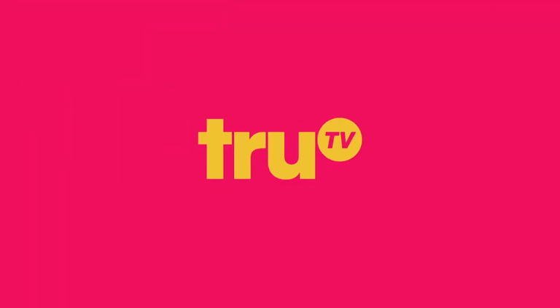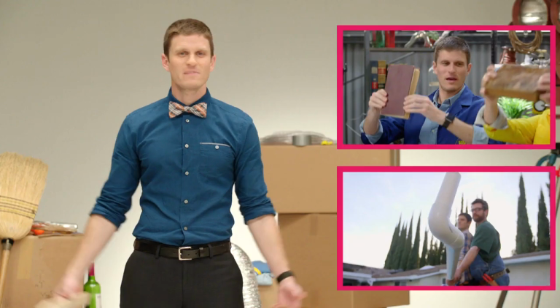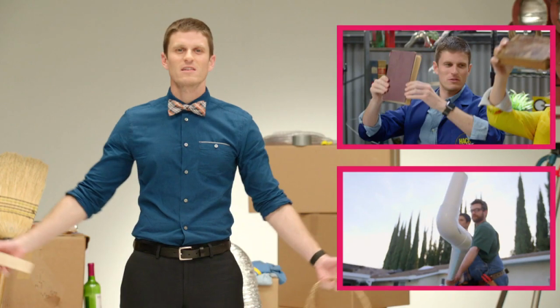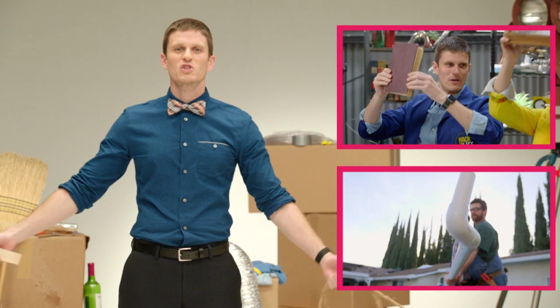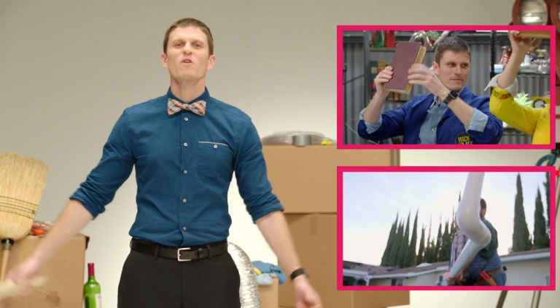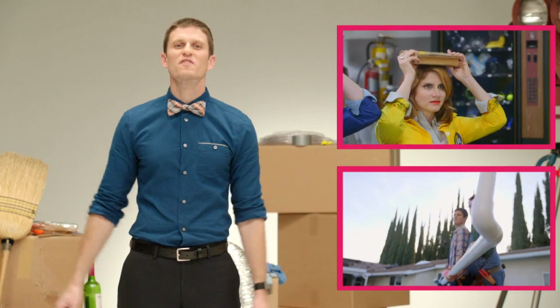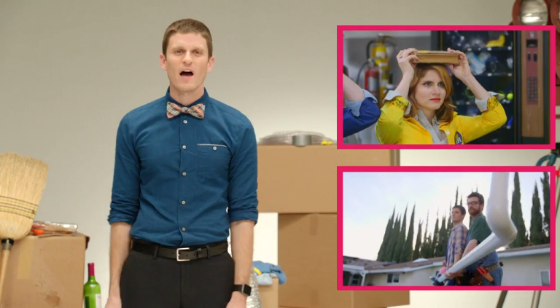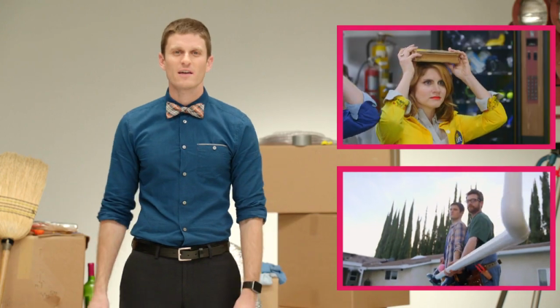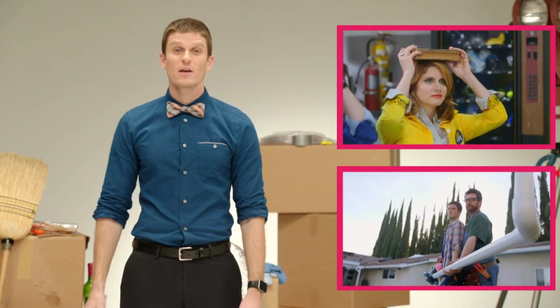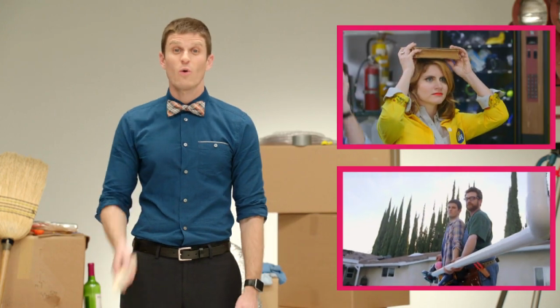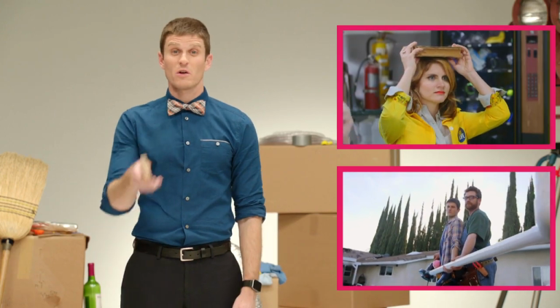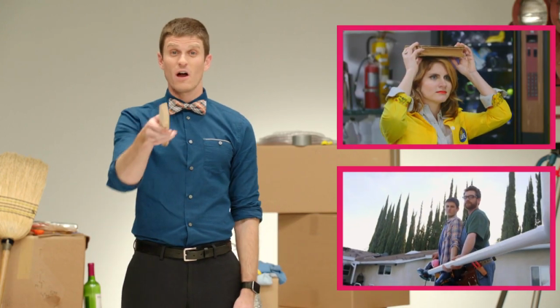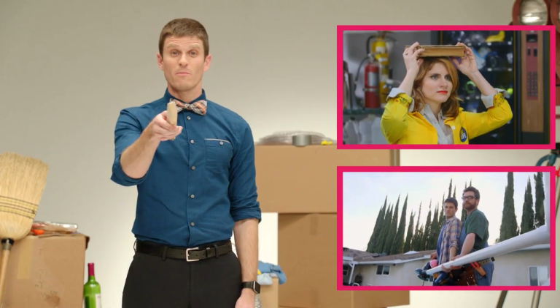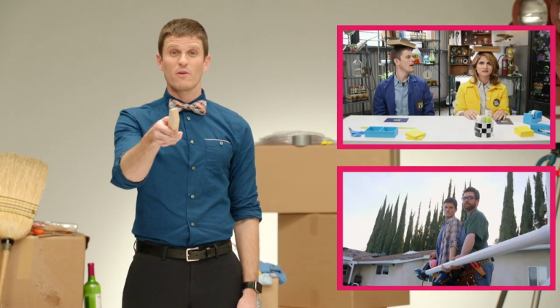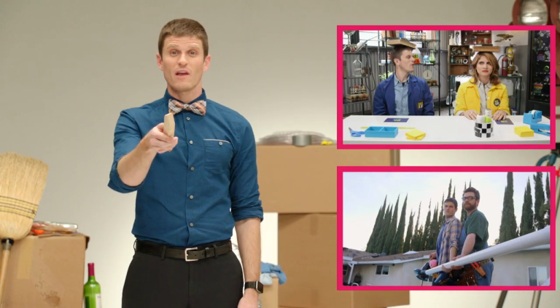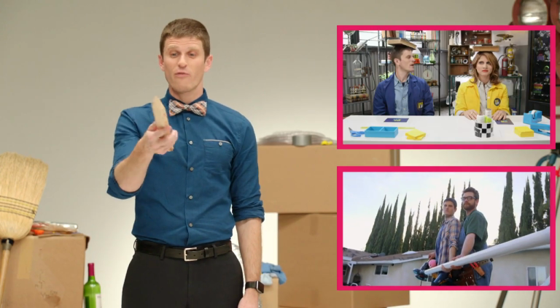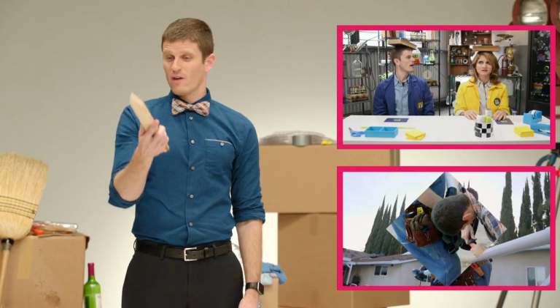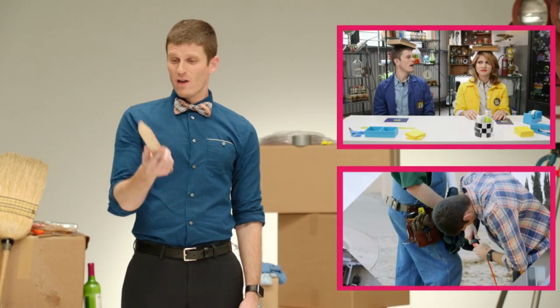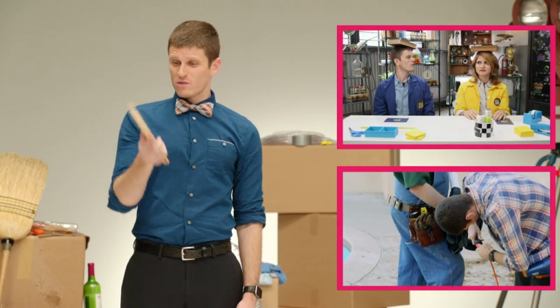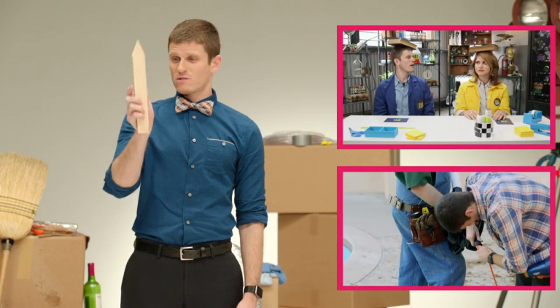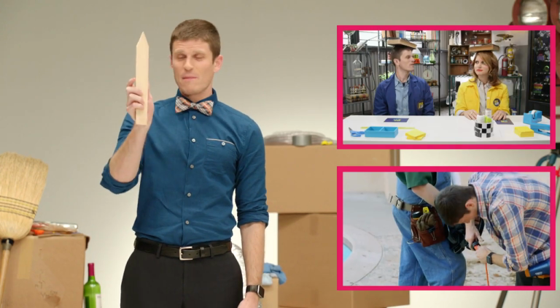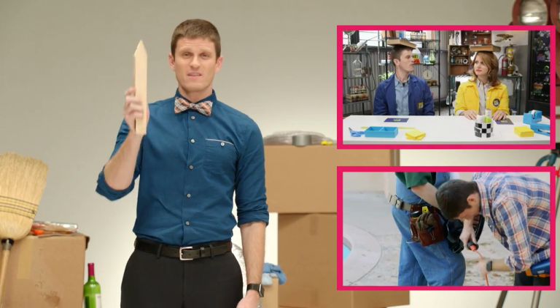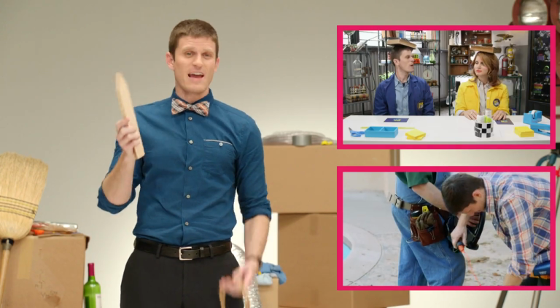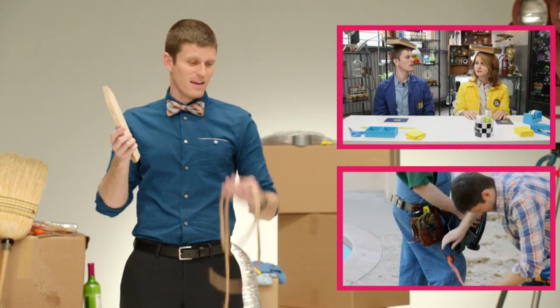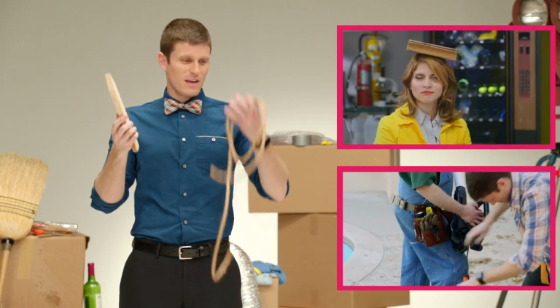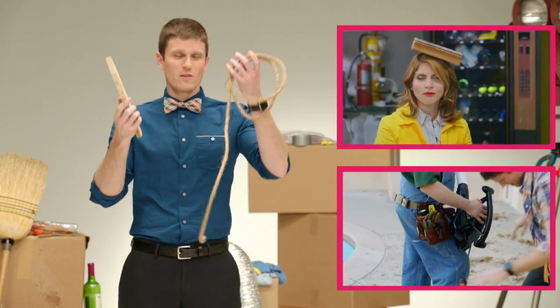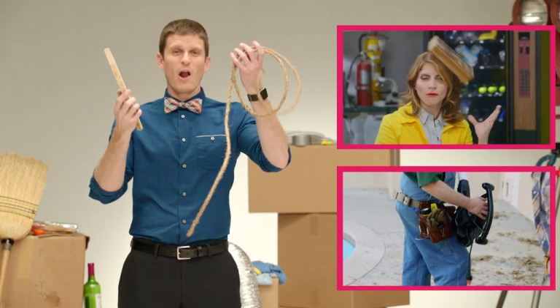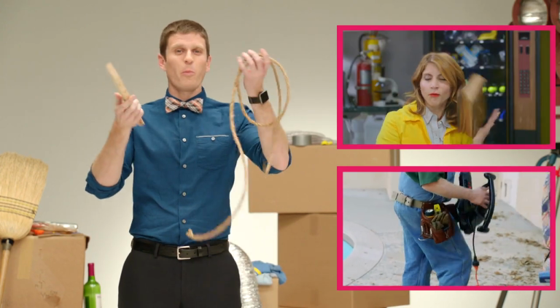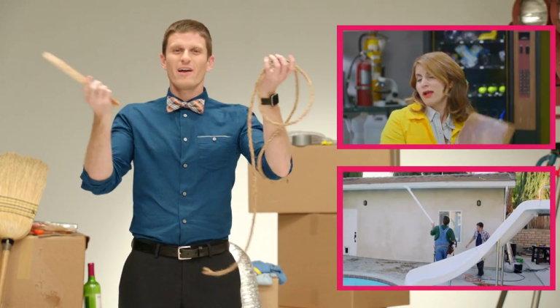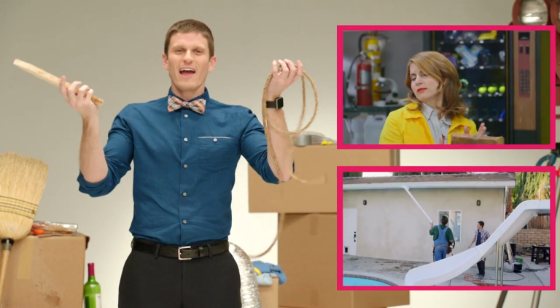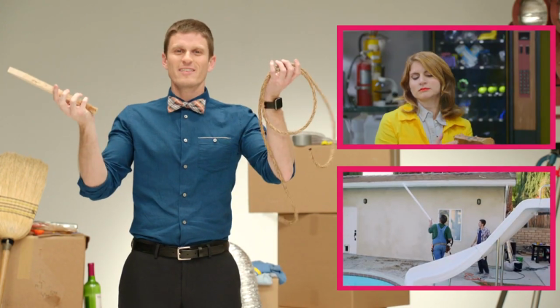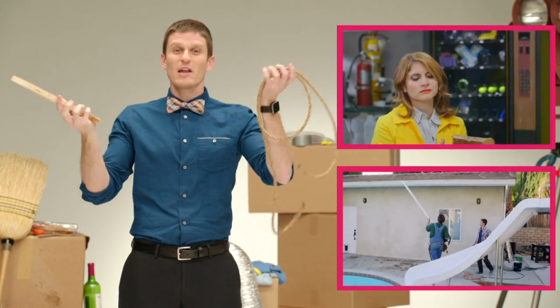Listen, chores suck. You want your lawn to mow itself? Well, just grab a stake and some rope! That's it!